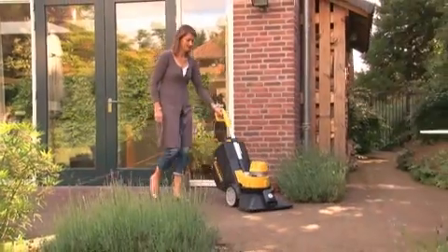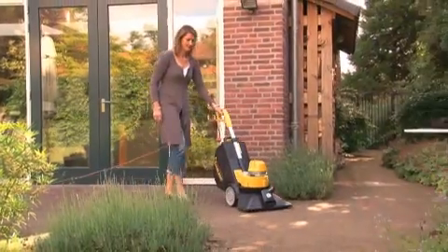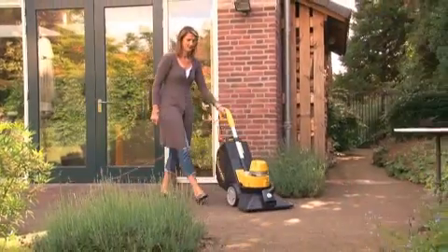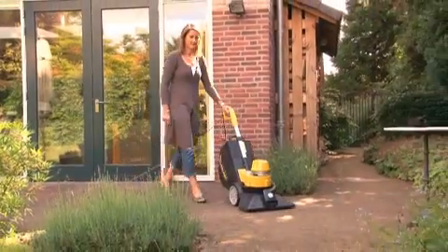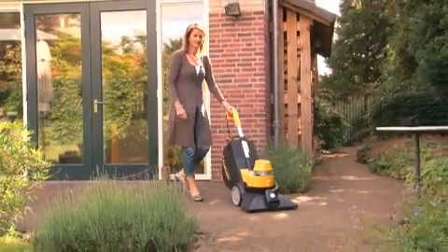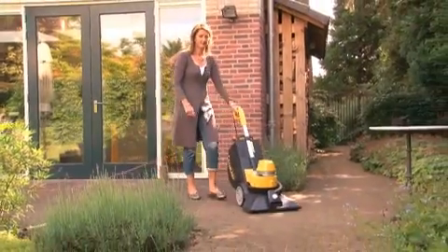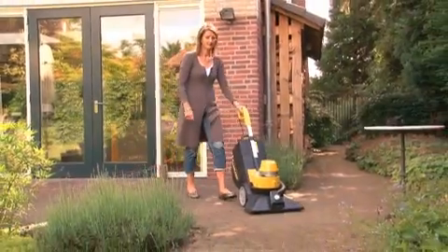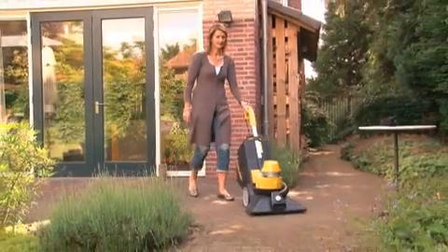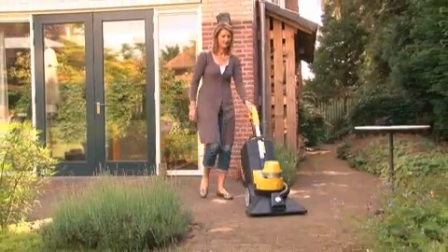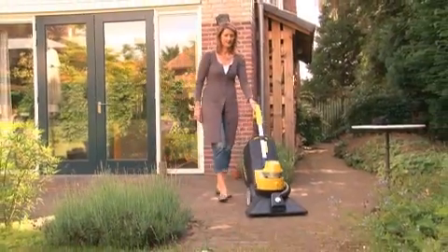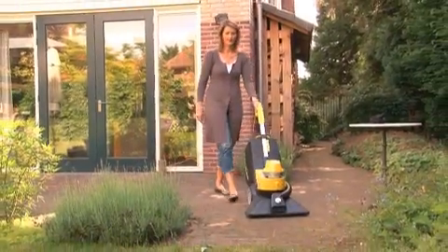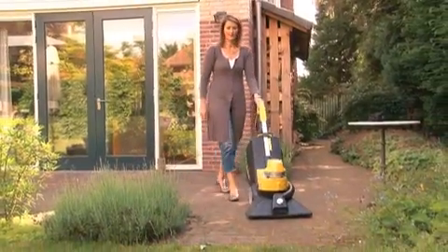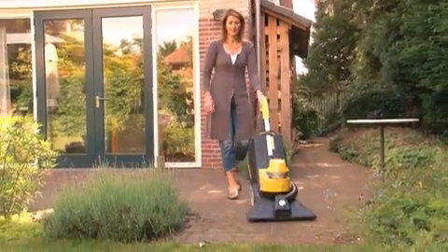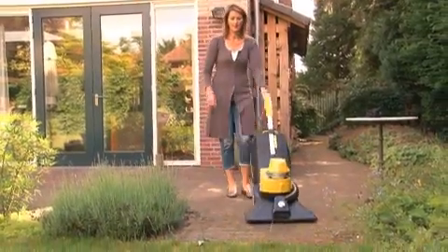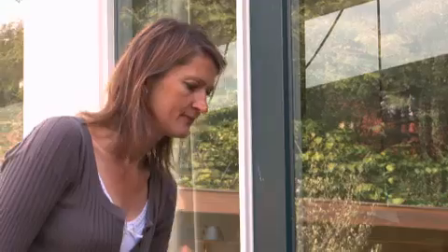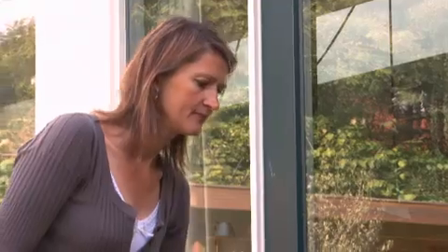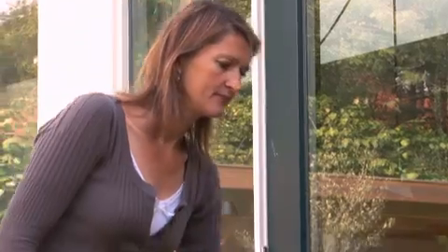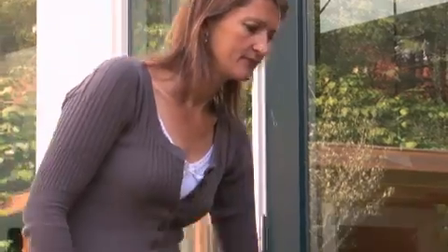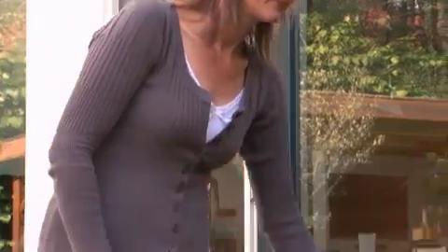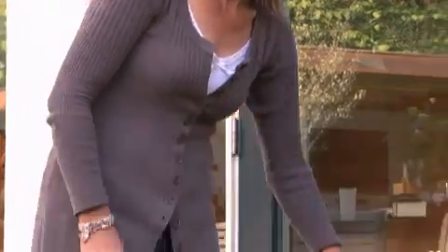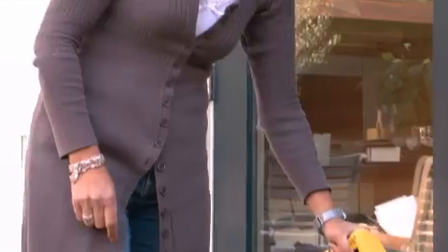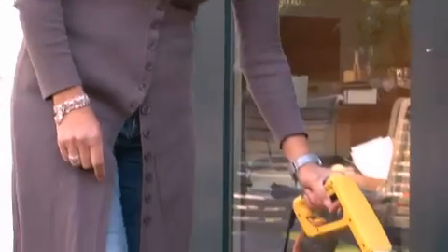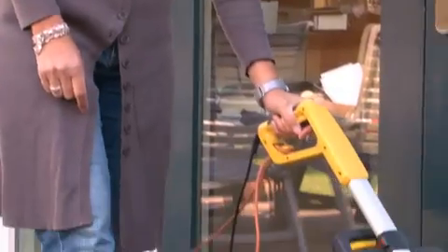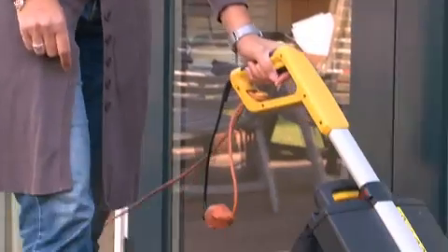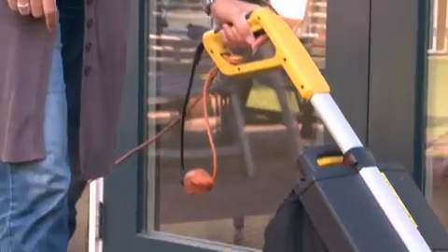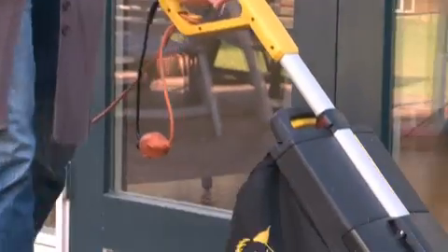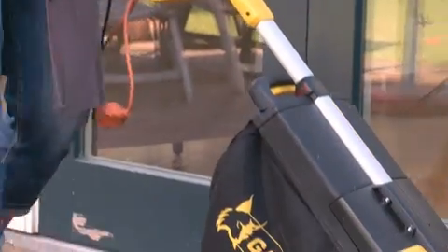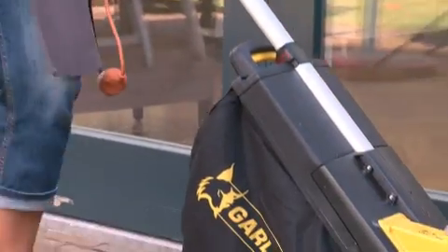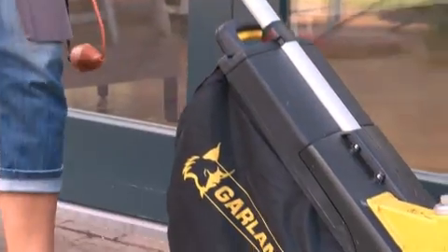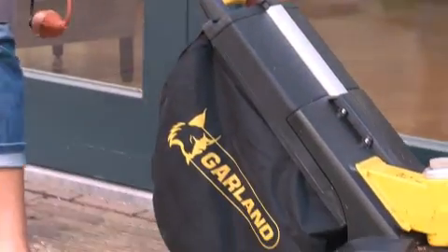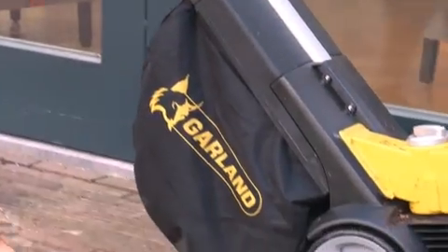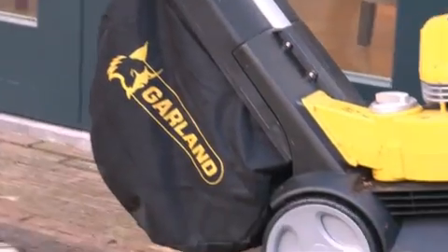Around the house, place of work or on the job. Clean up your driveway, patio or workshop.